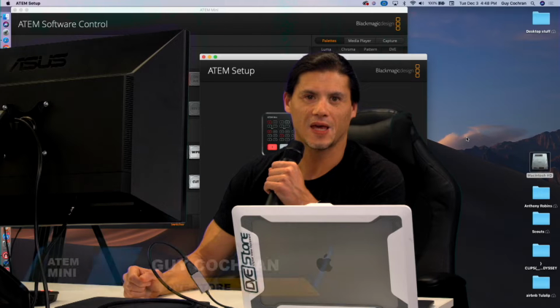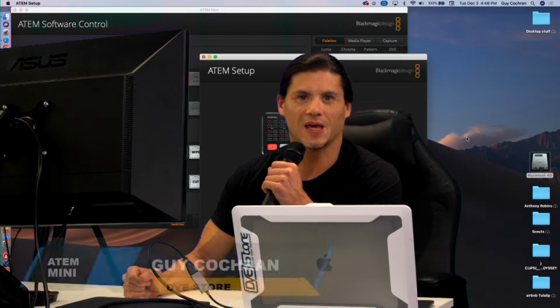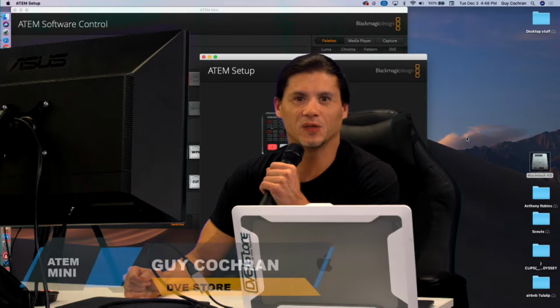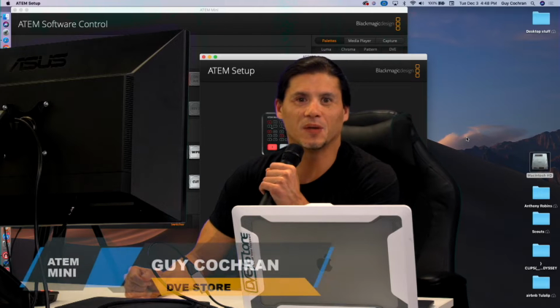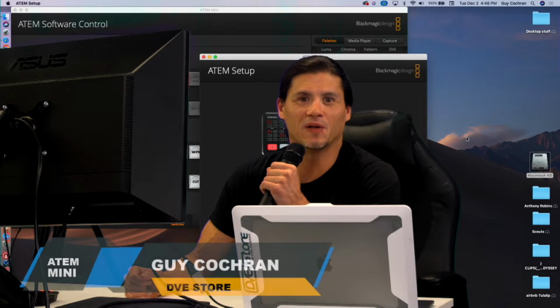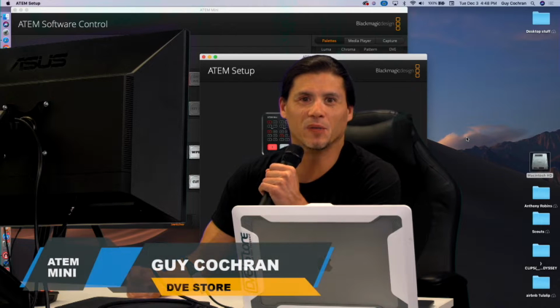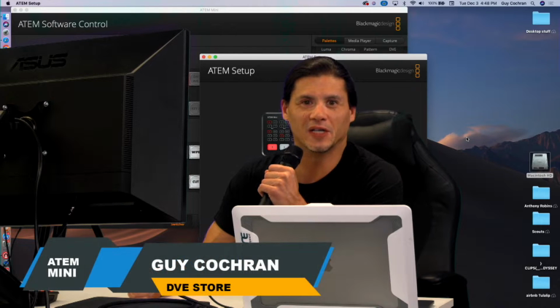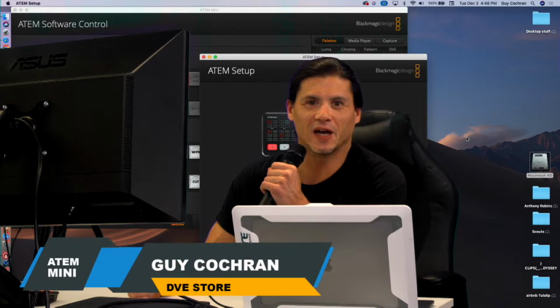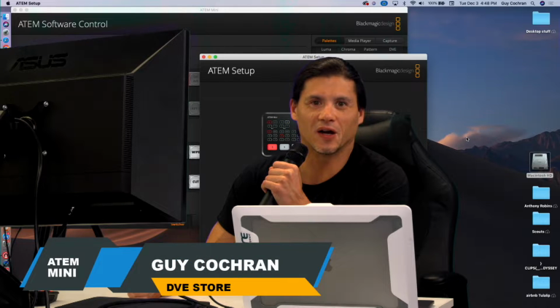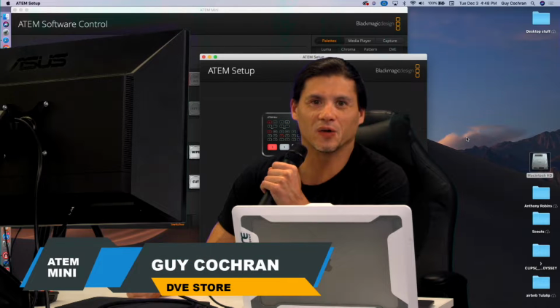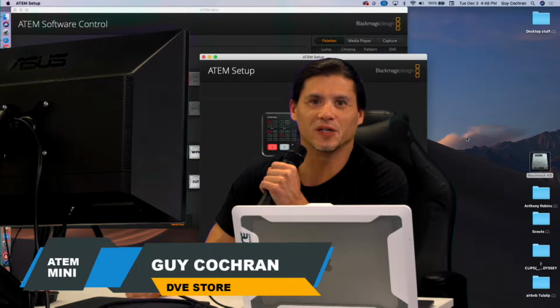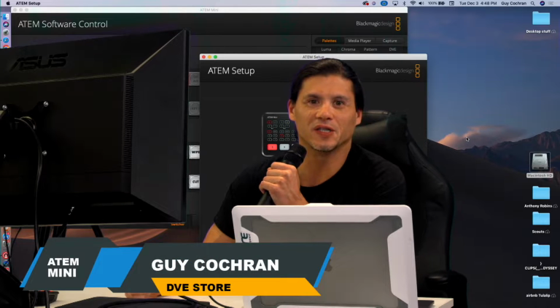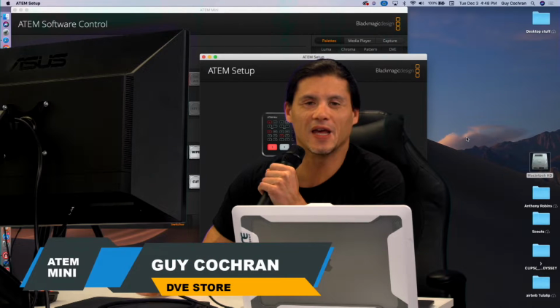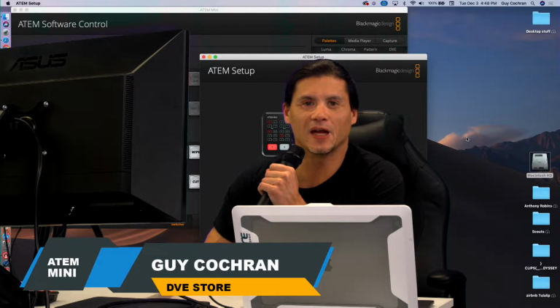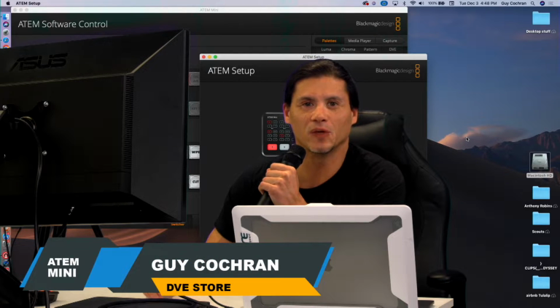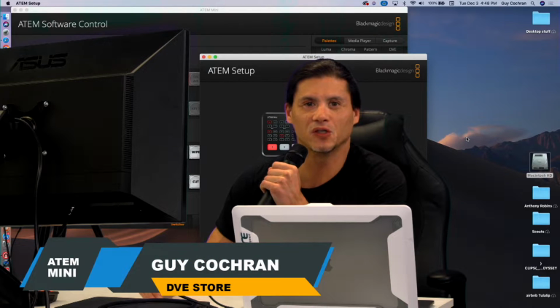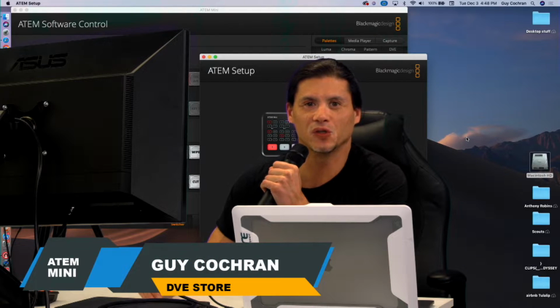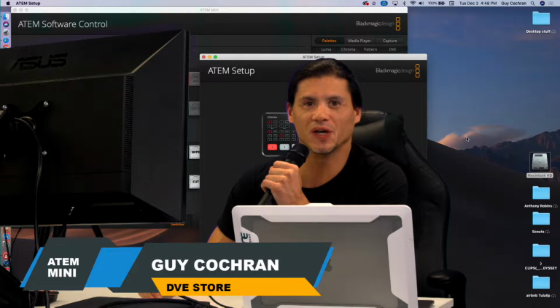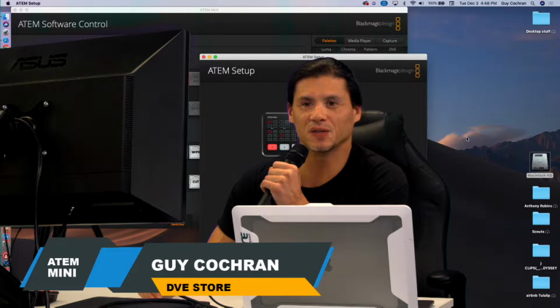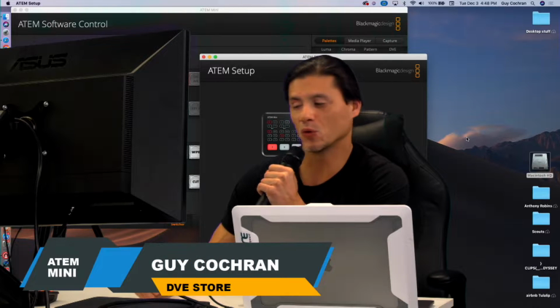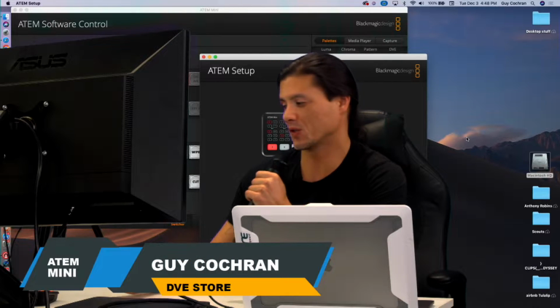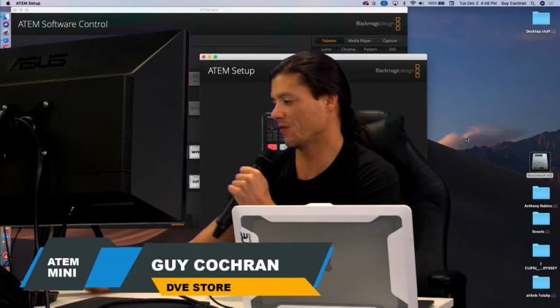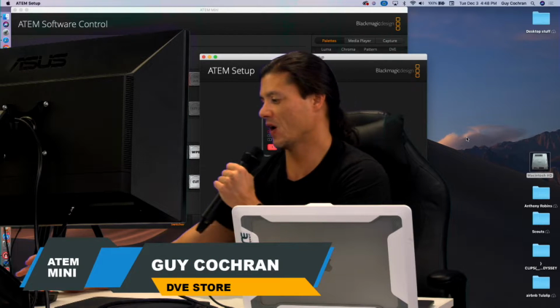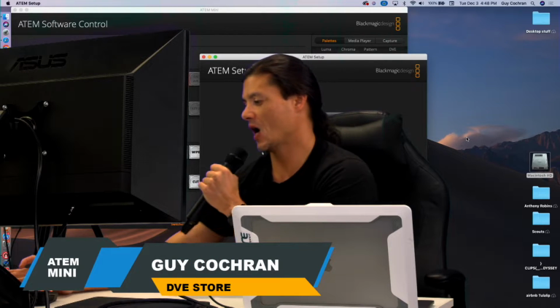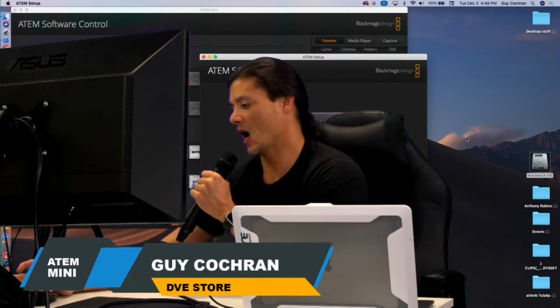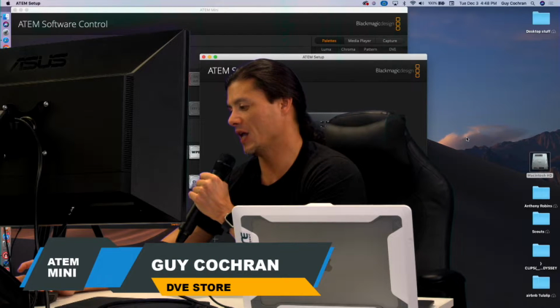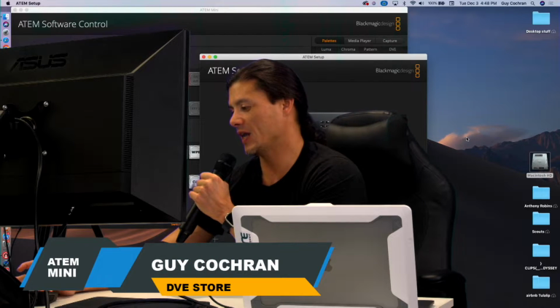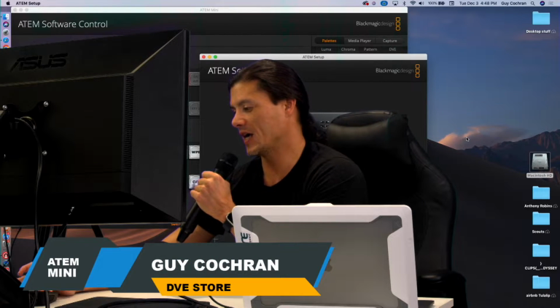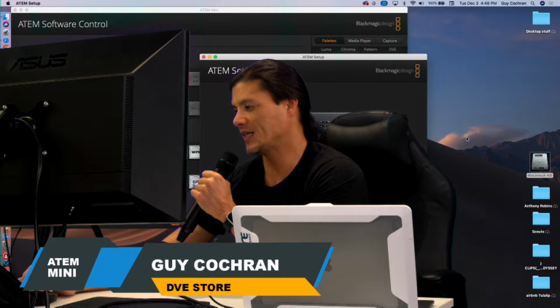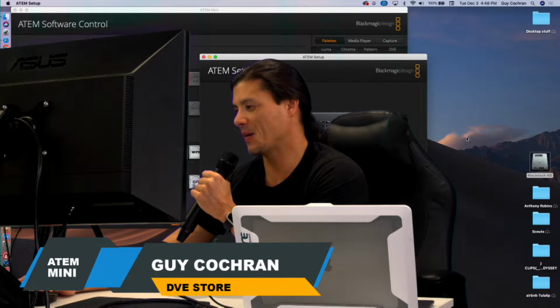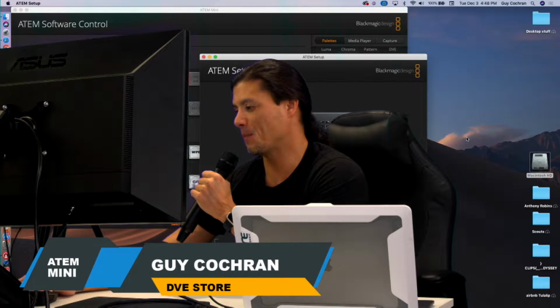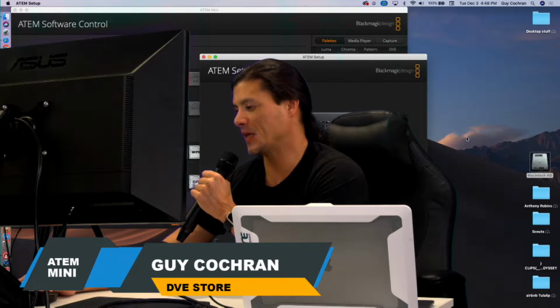Hey, what's up everybody? Guy Cochran here today and I wanted to show you guys some cool stuff on the ATEM Mini.